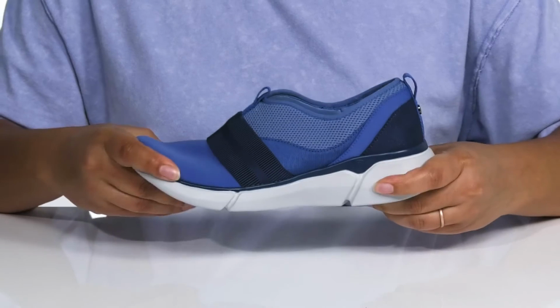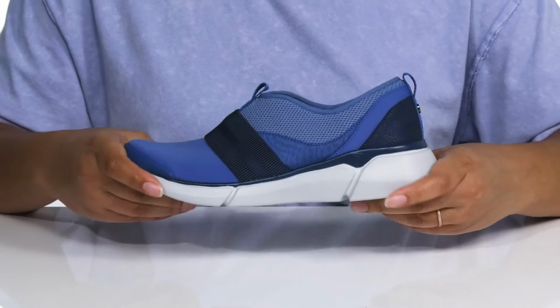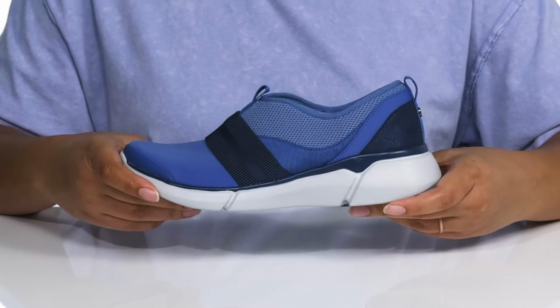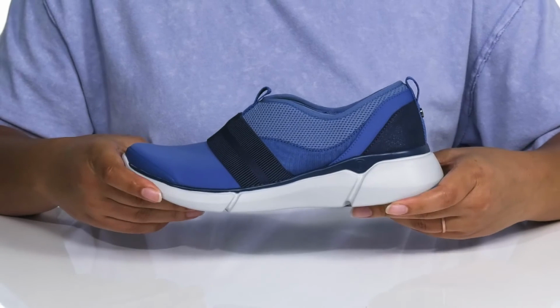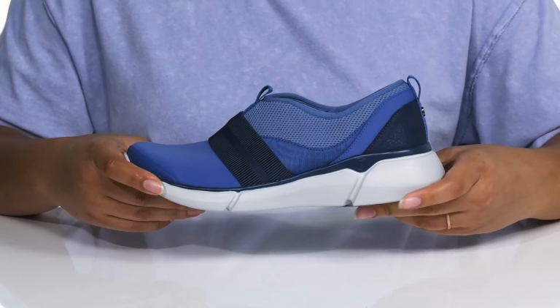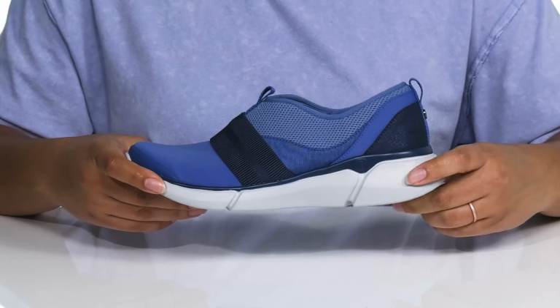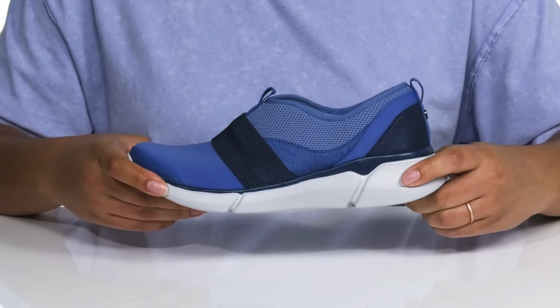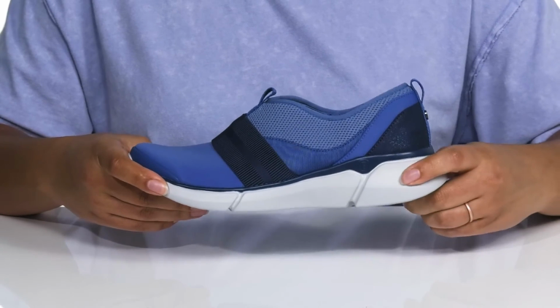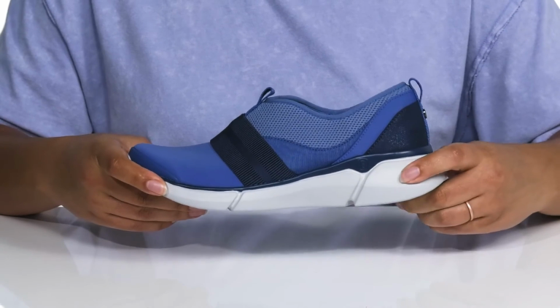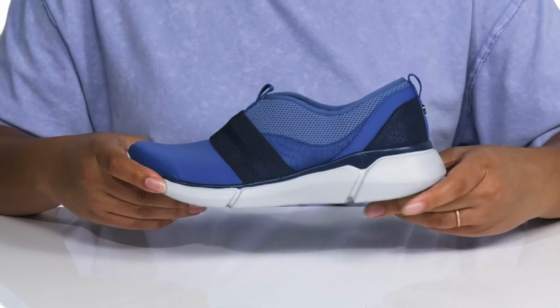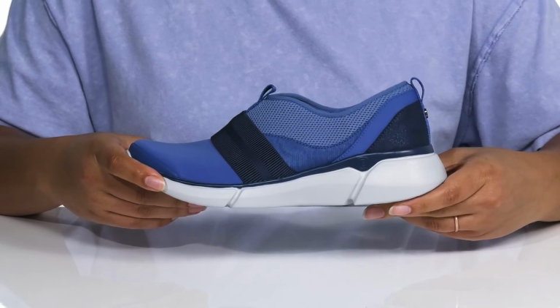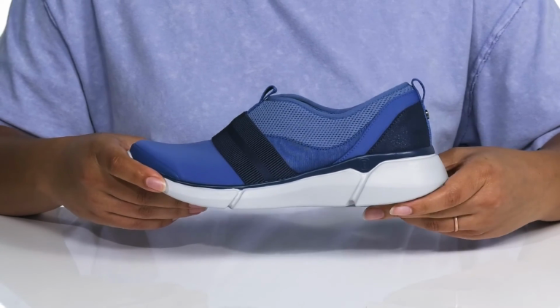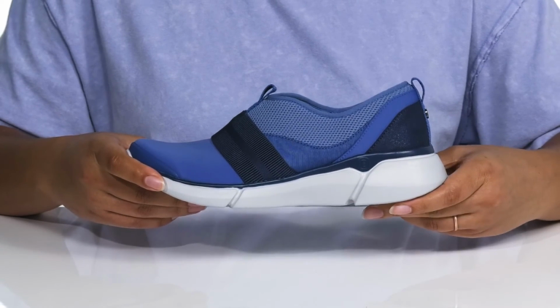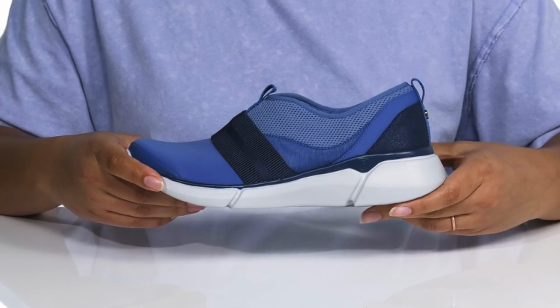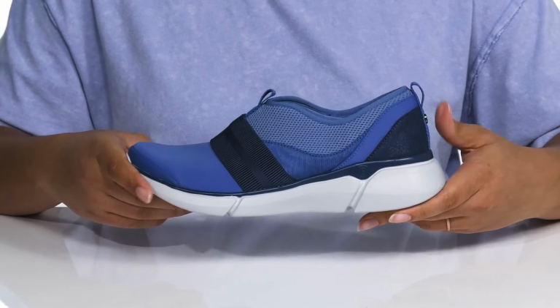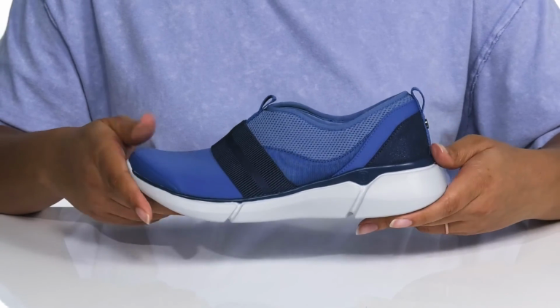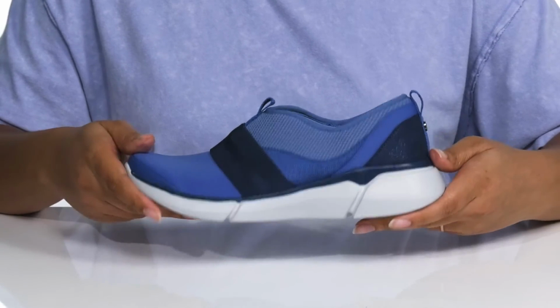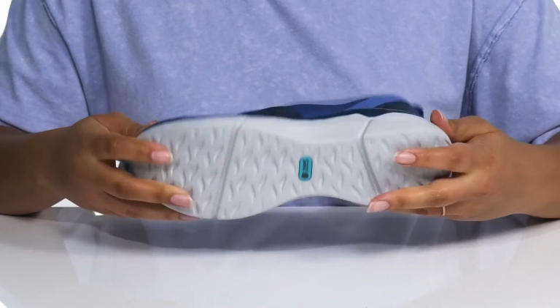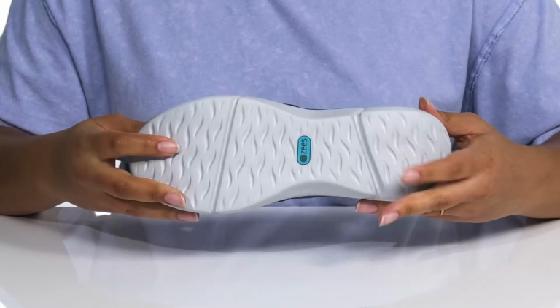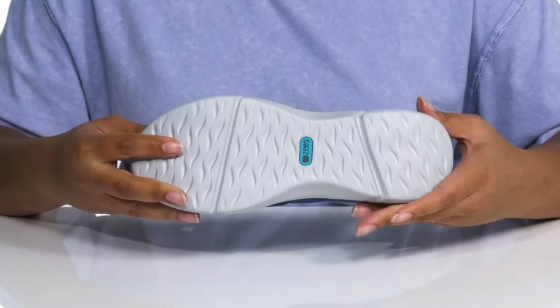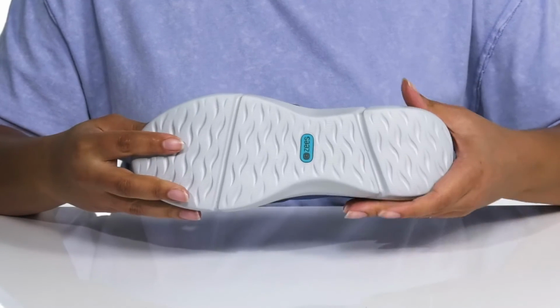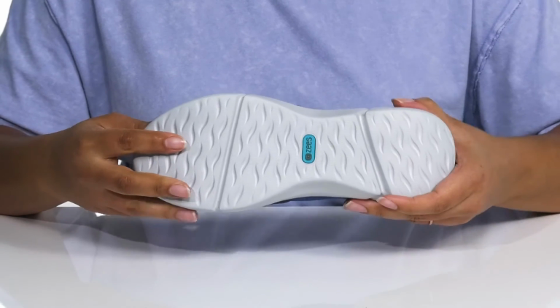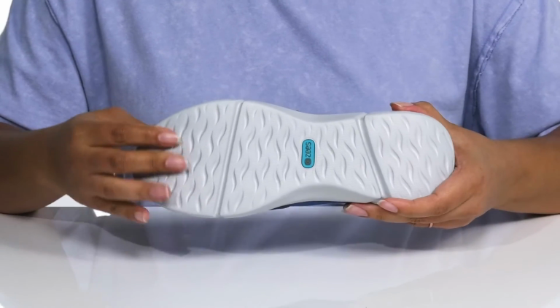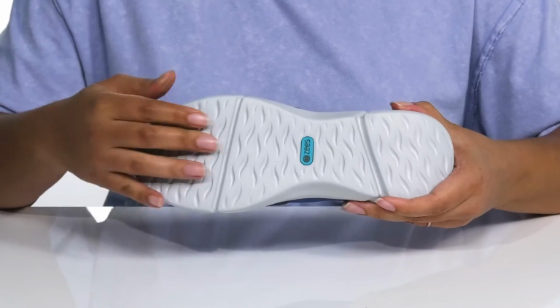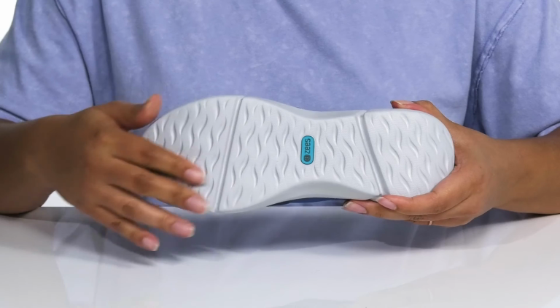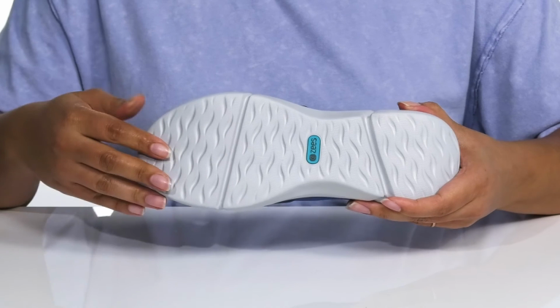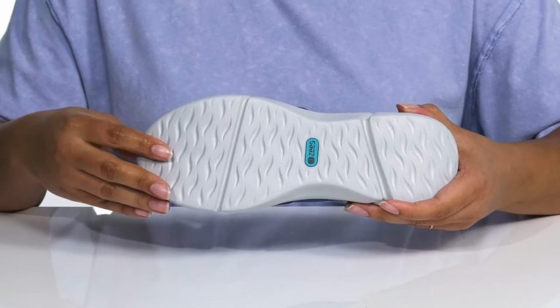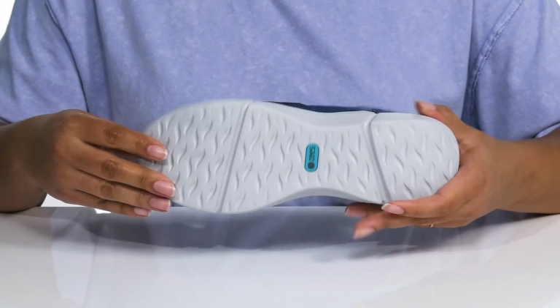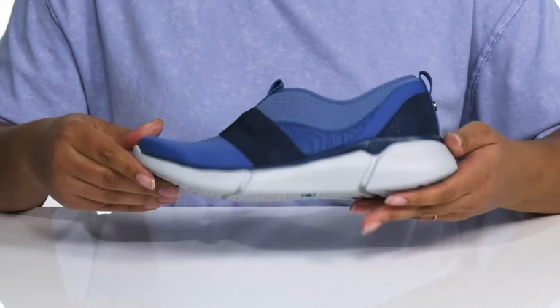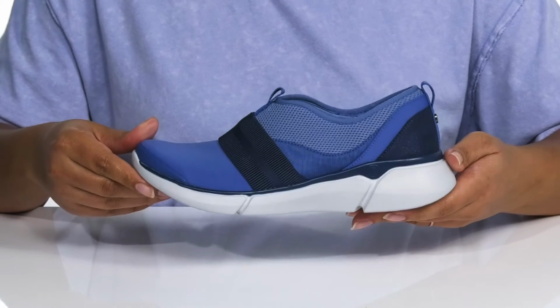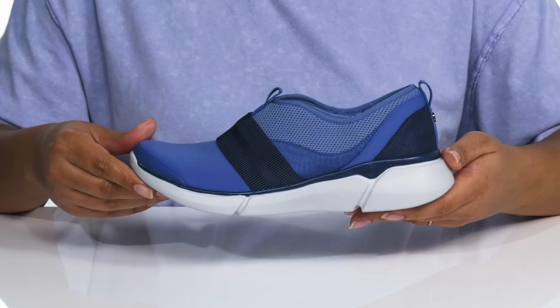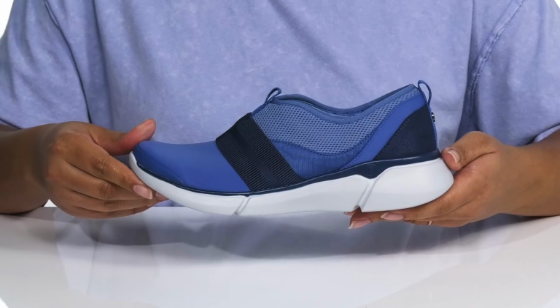The midsole has a very sturdy build and you'll get some flexibility with additional cushioning for comfort. It's all on top of a synthetic outsole that is grippy for traction.